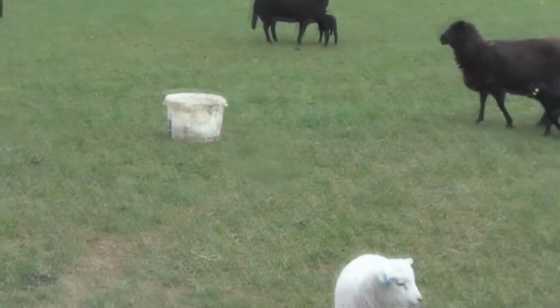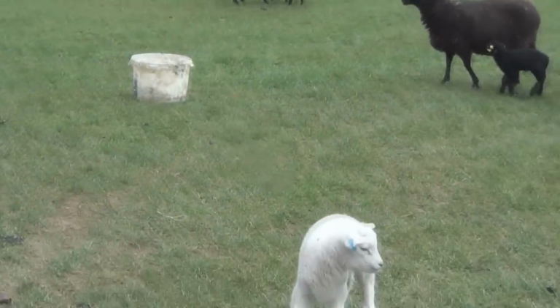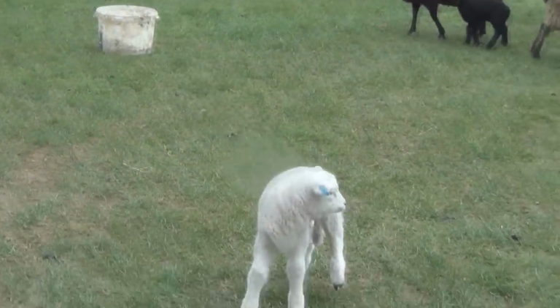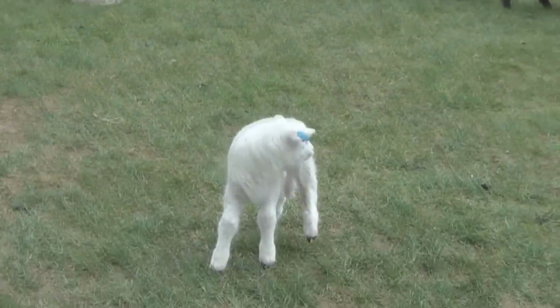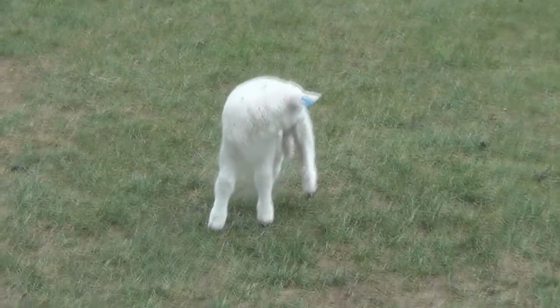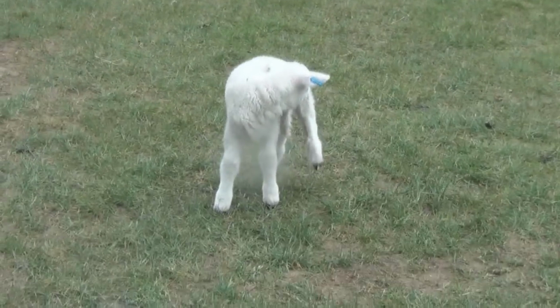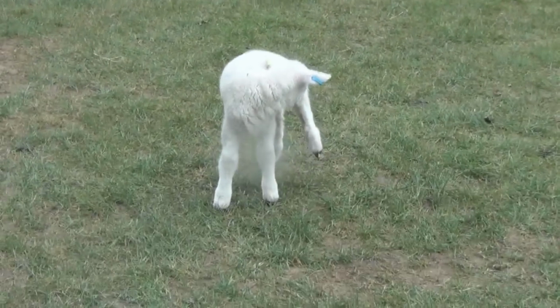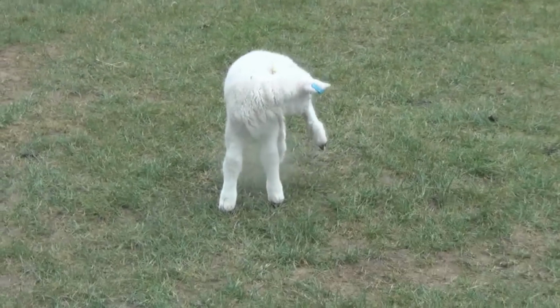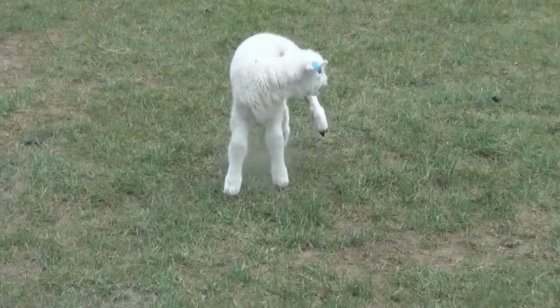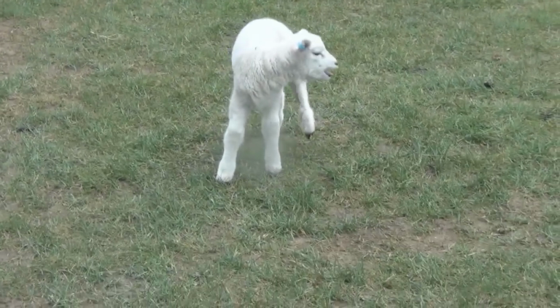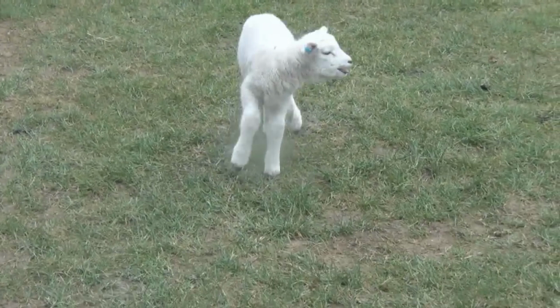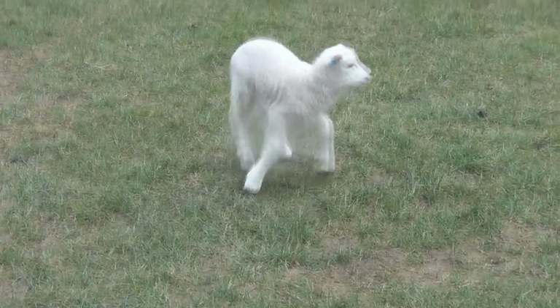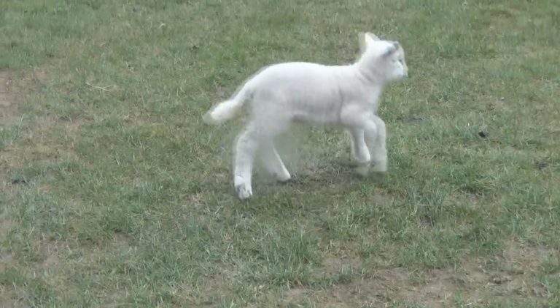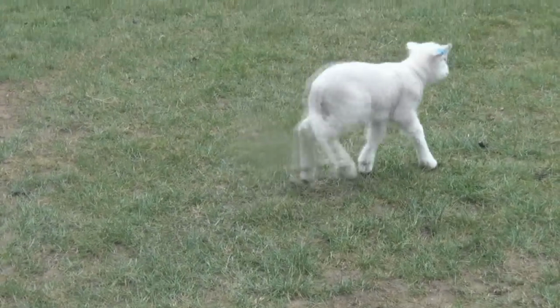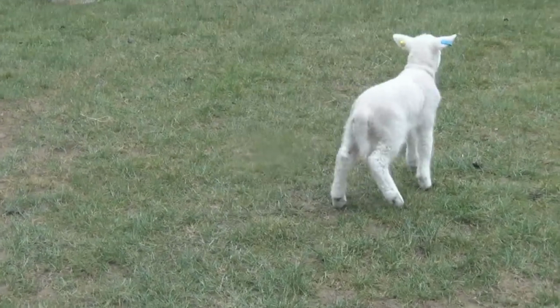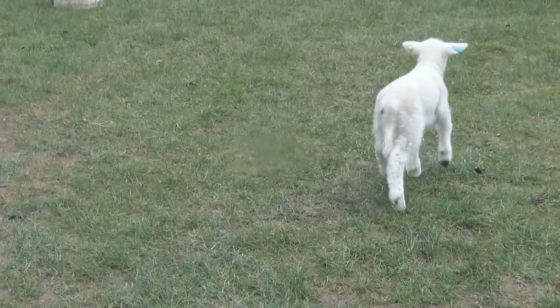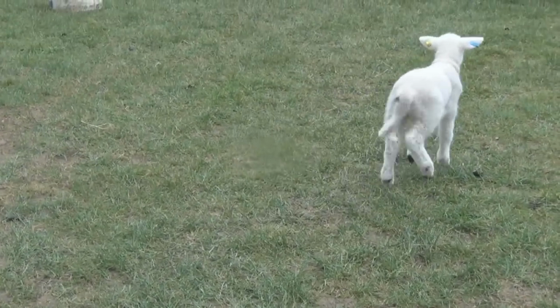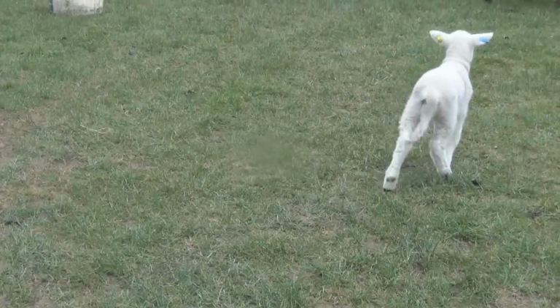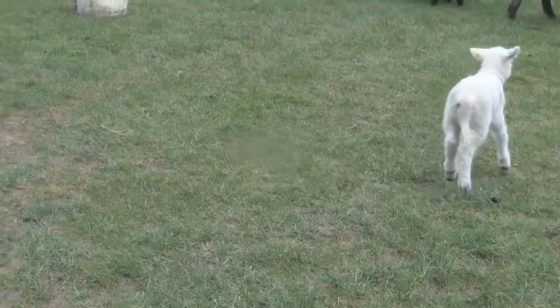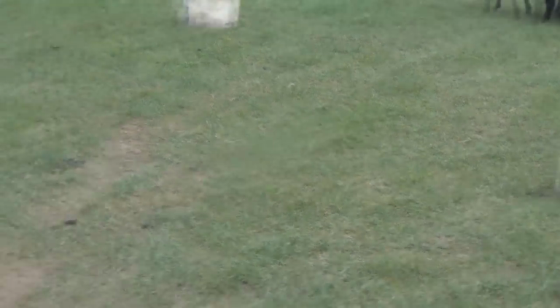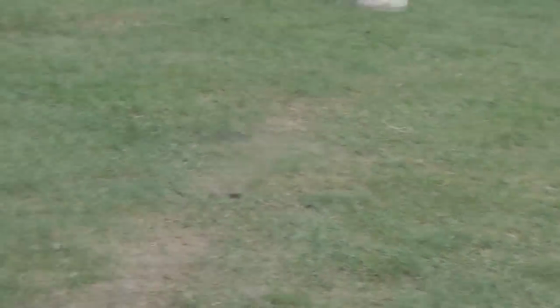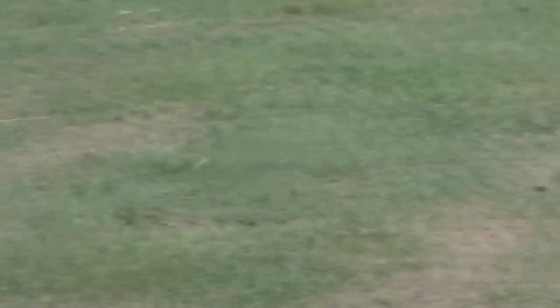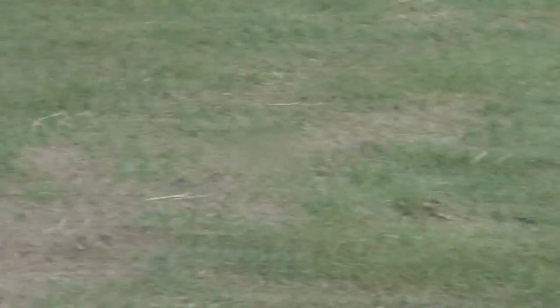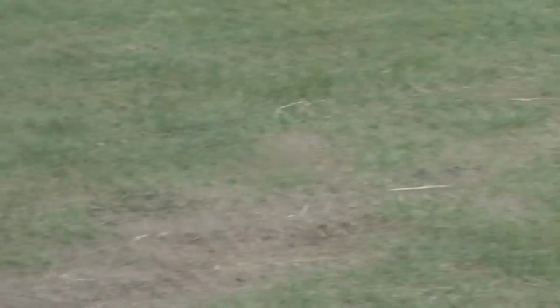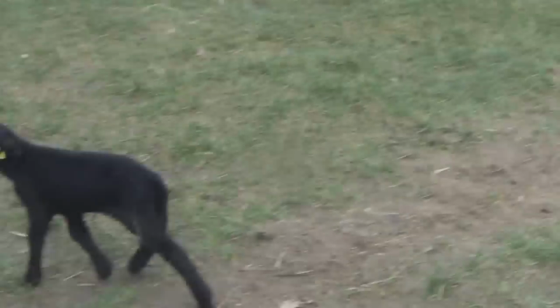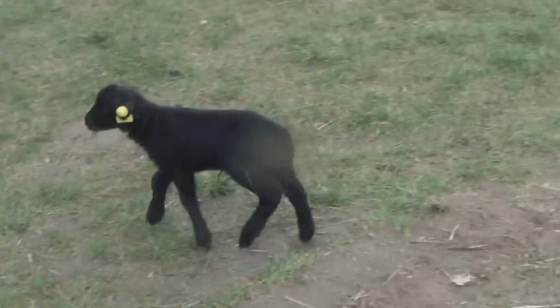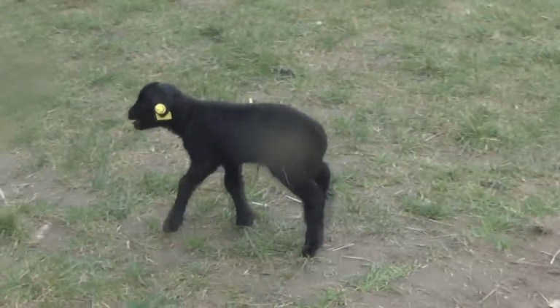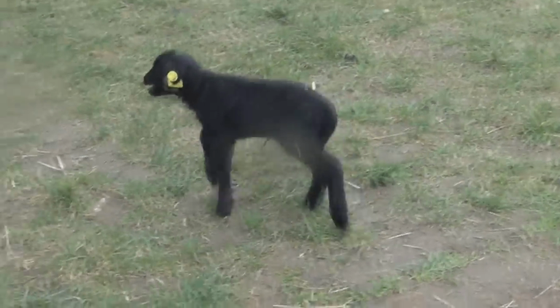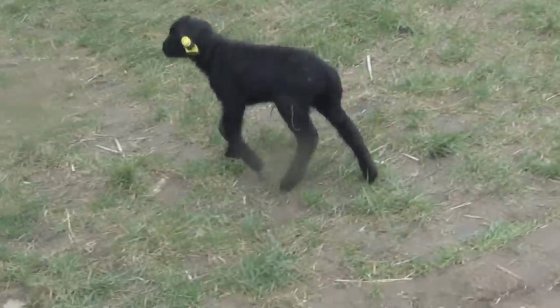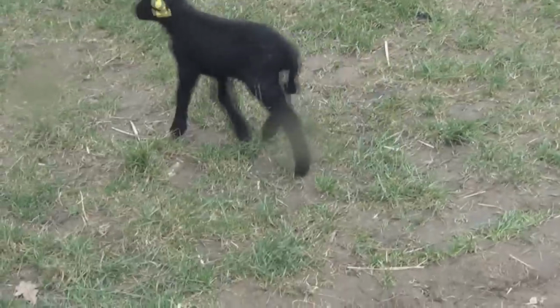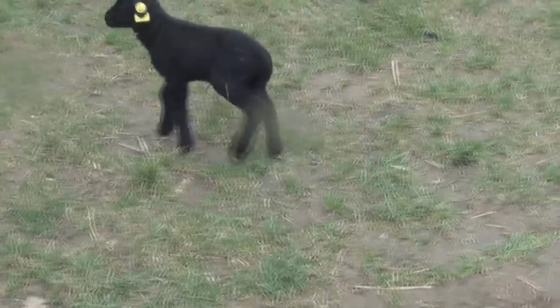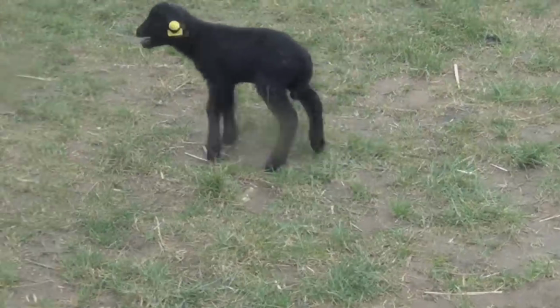I think the people at the farm are probably flat out at the moment. I think that's a tiny little one.